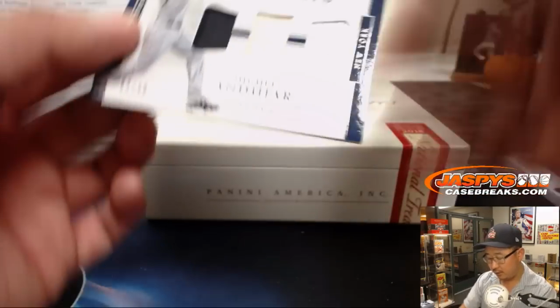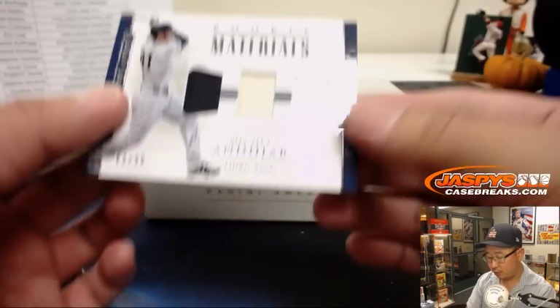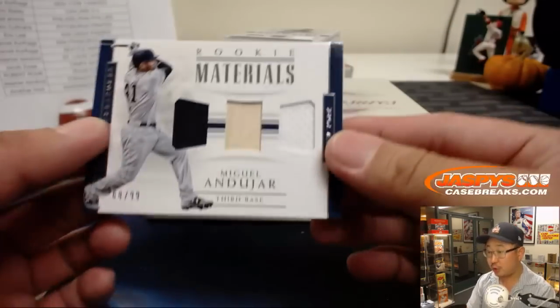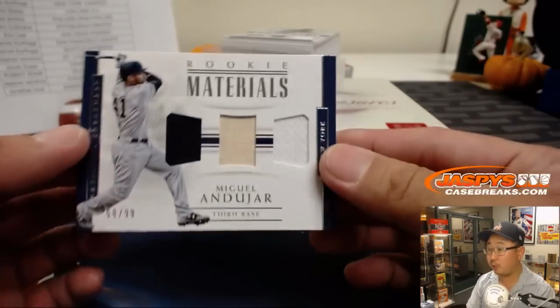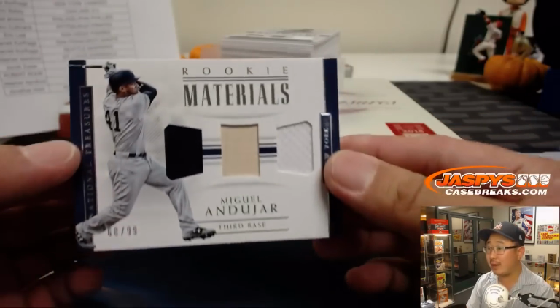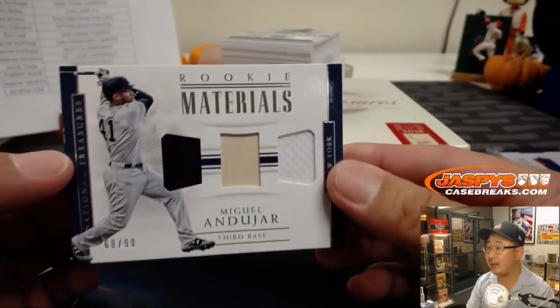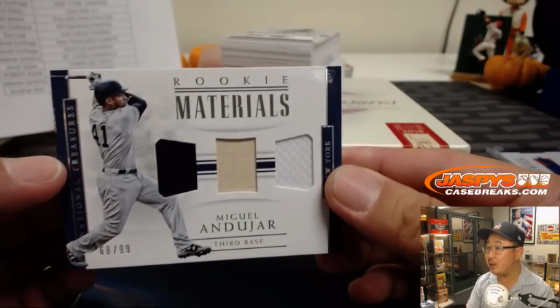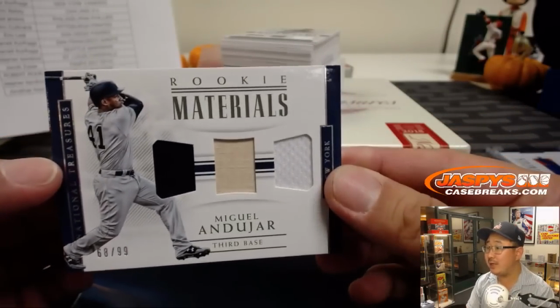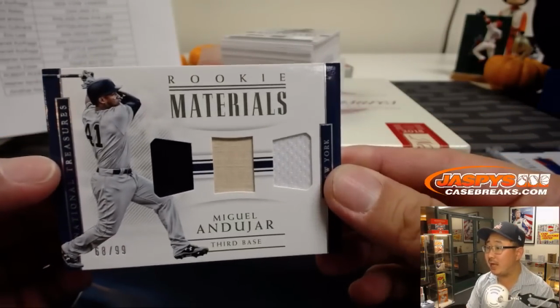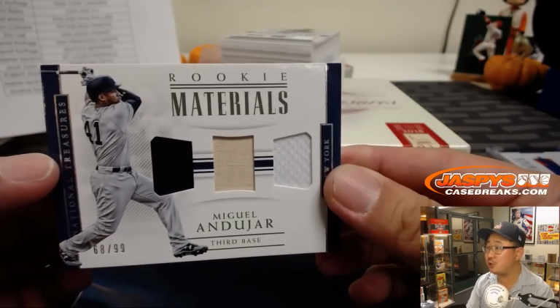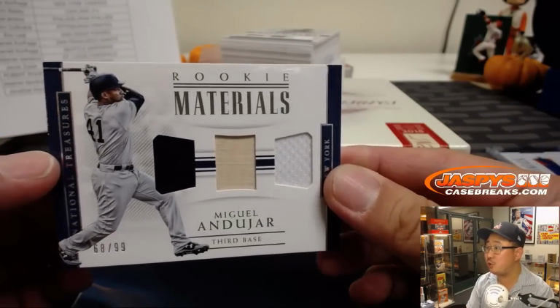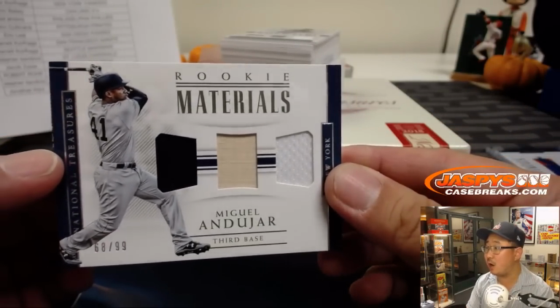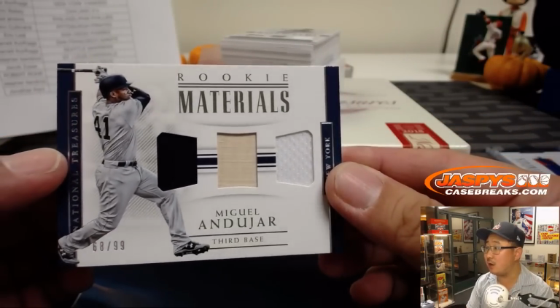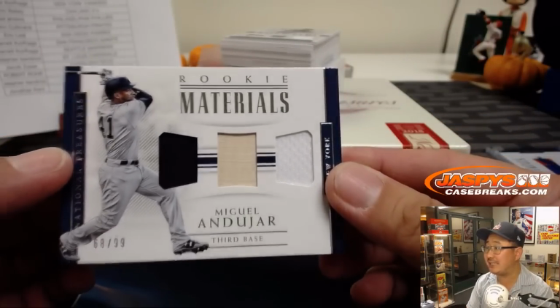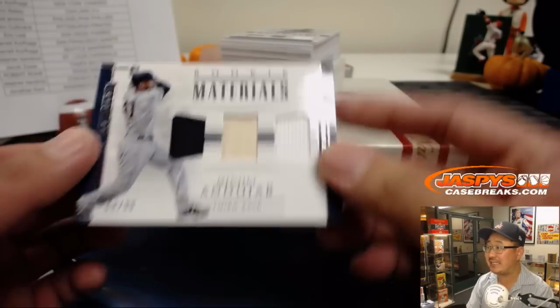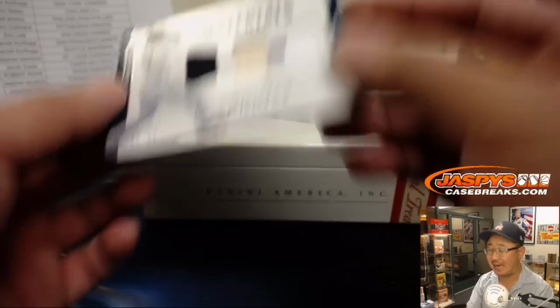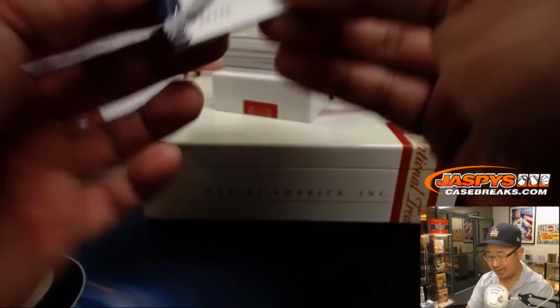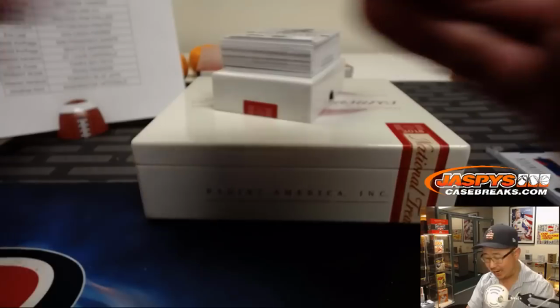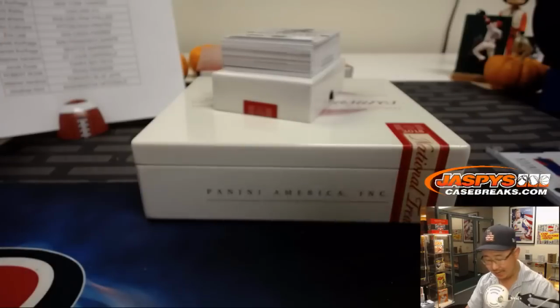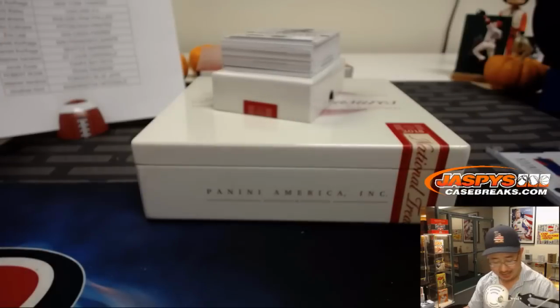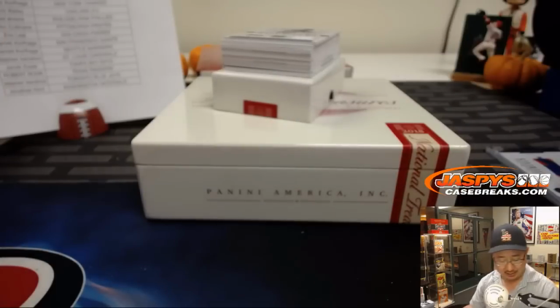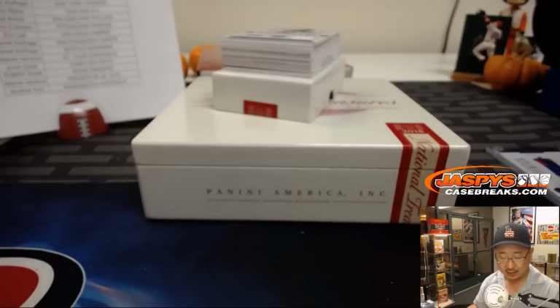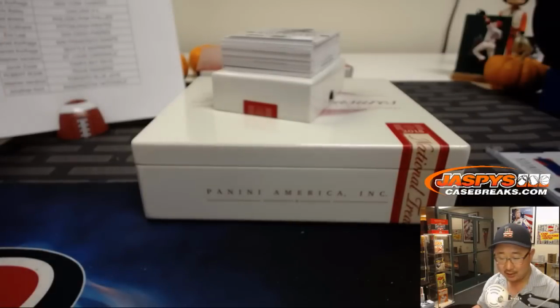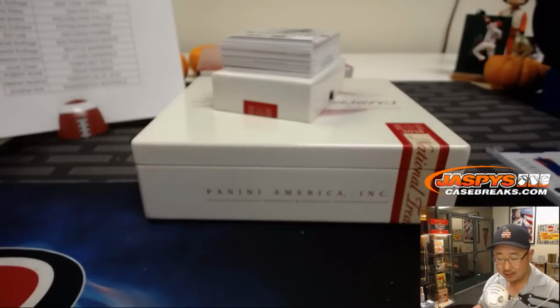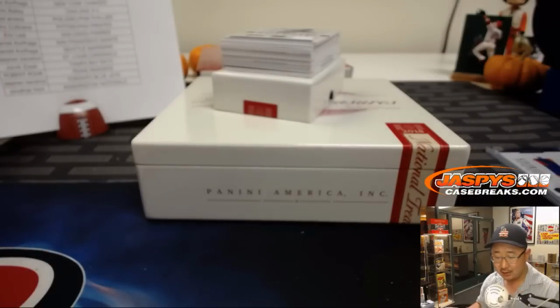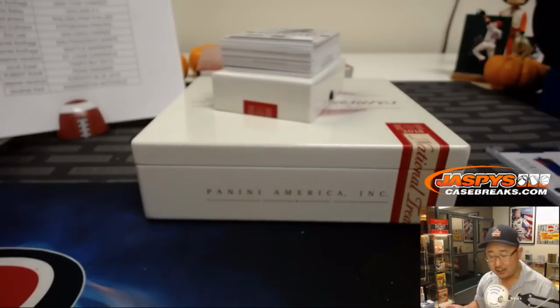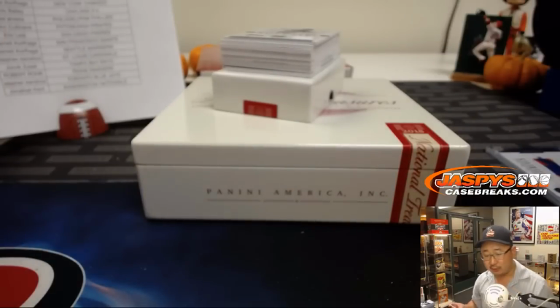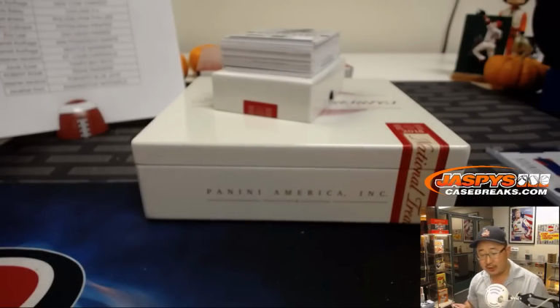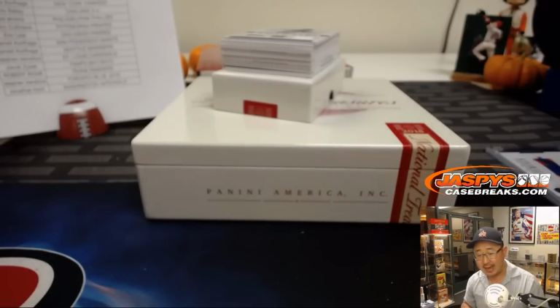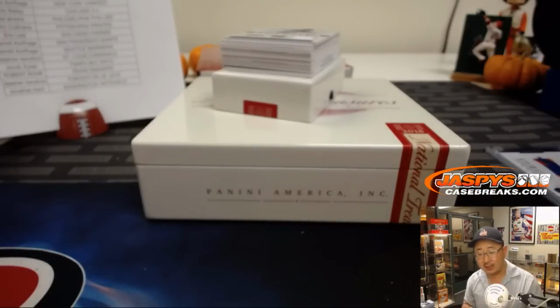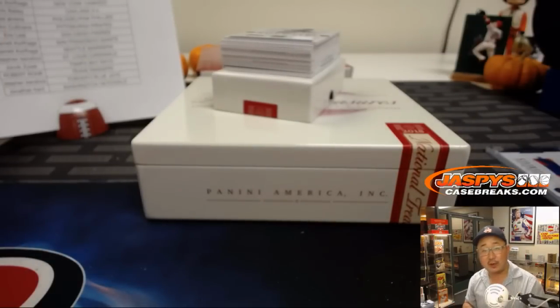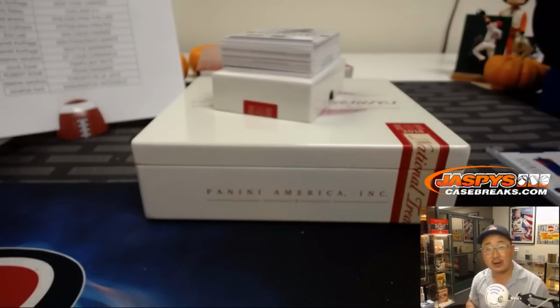Triple relic — Miguel Andujar, 68 out of 99. Nice one for the Yankees — Peter Kay.